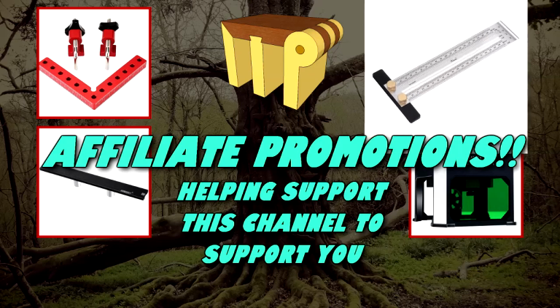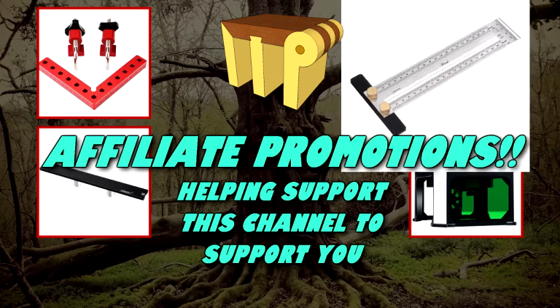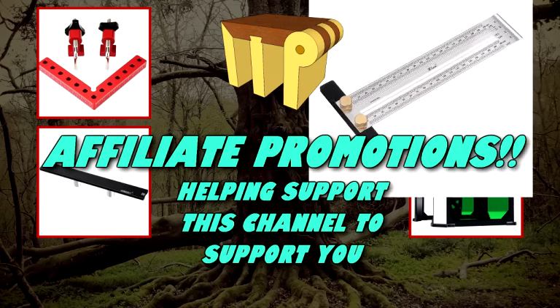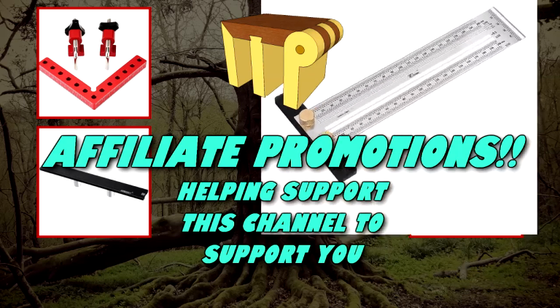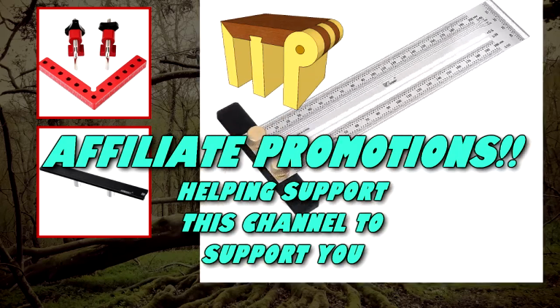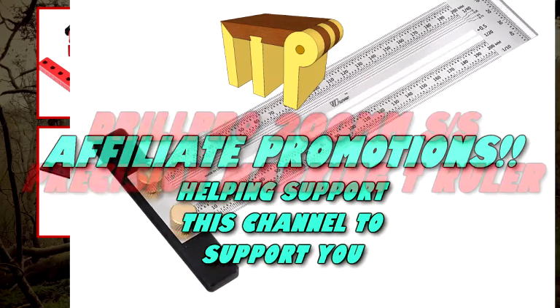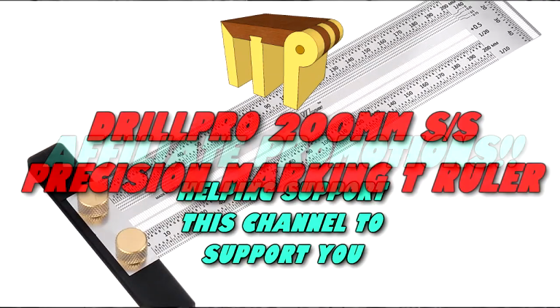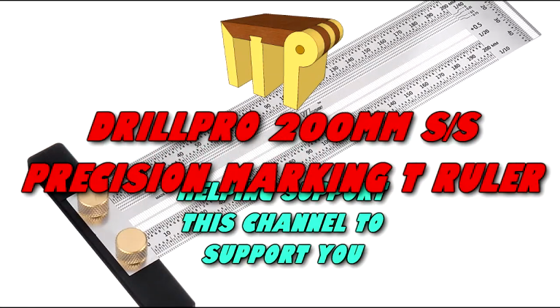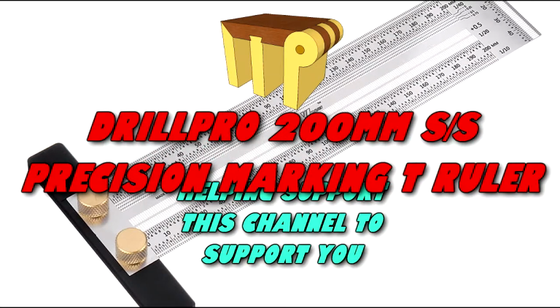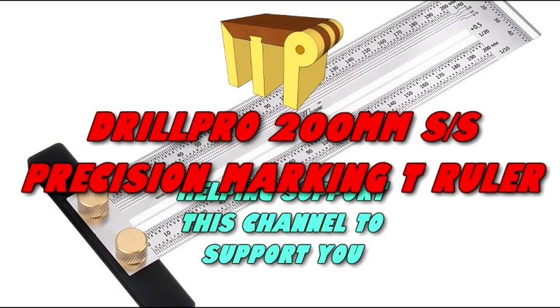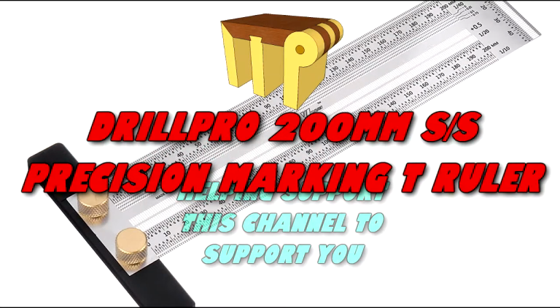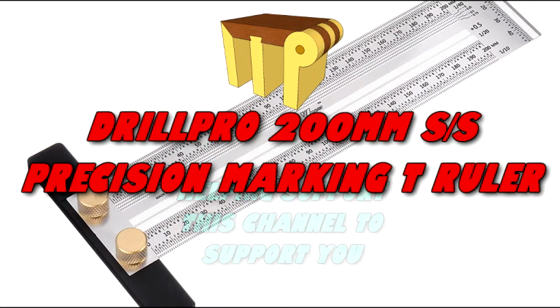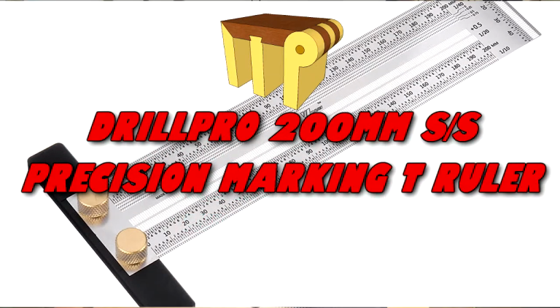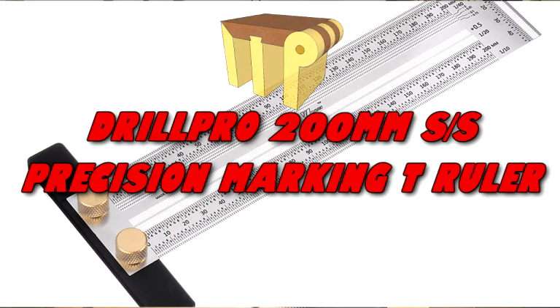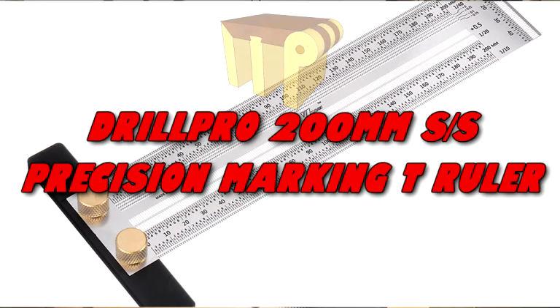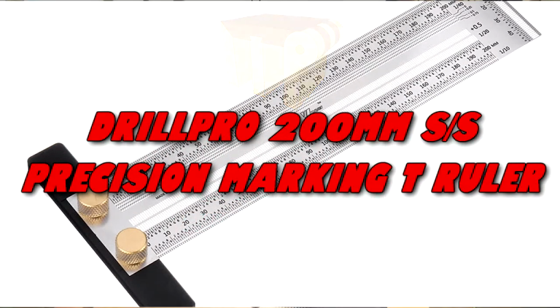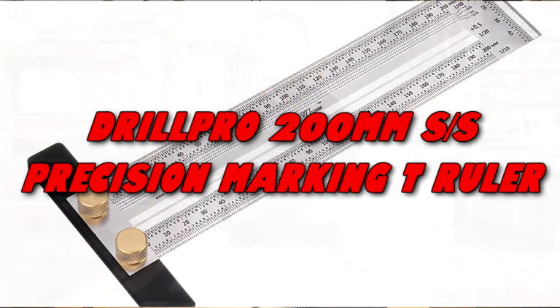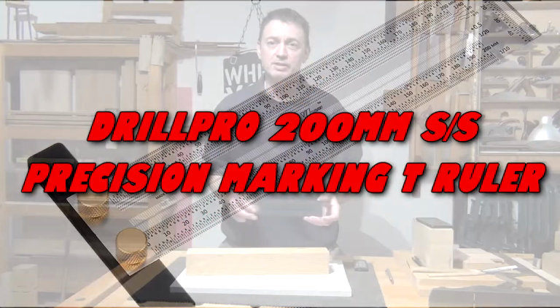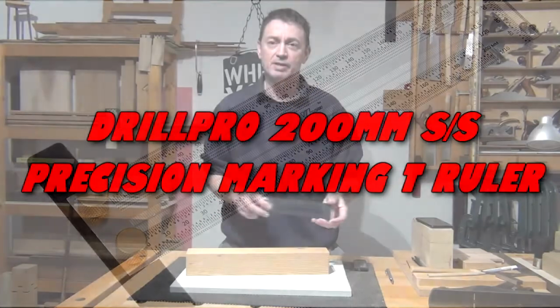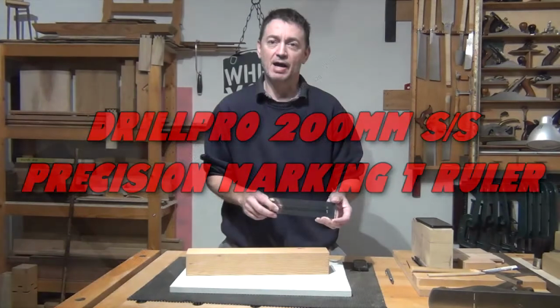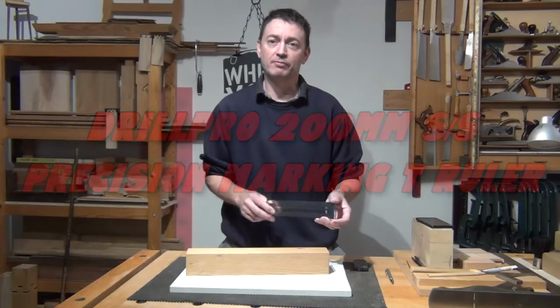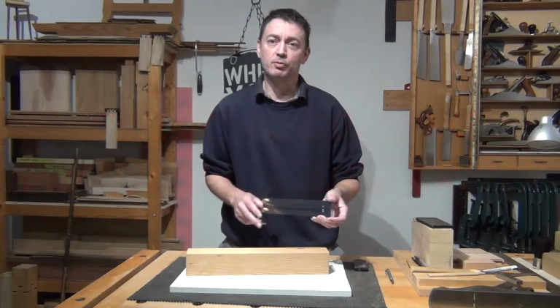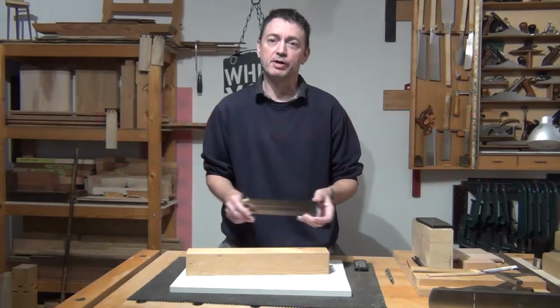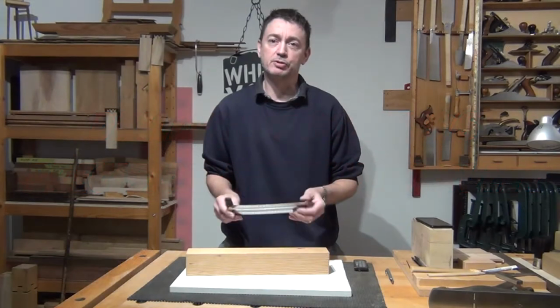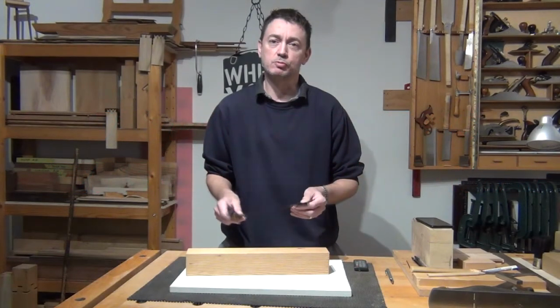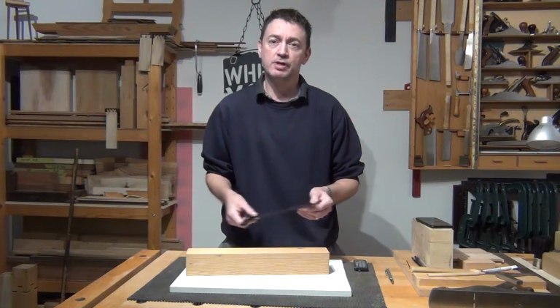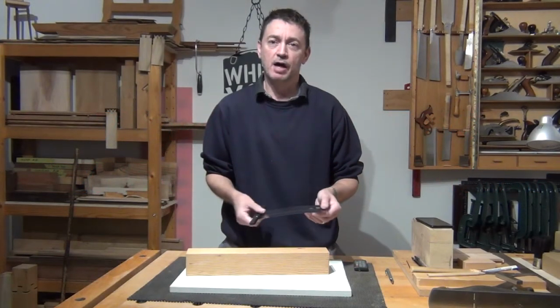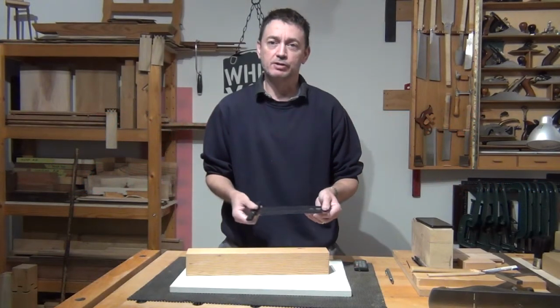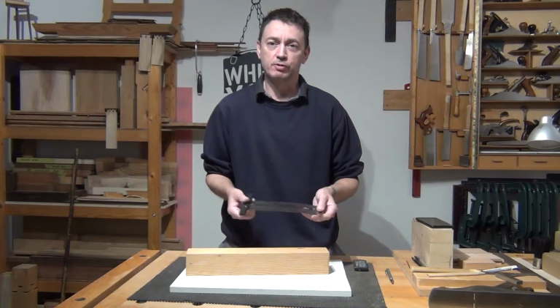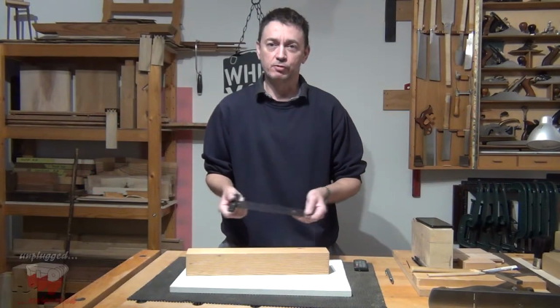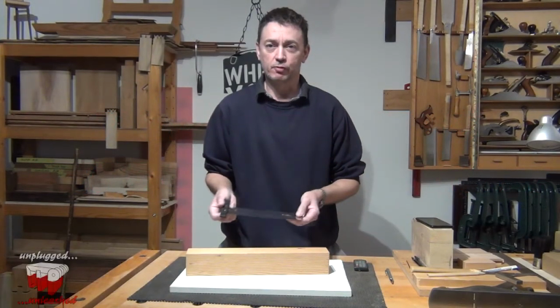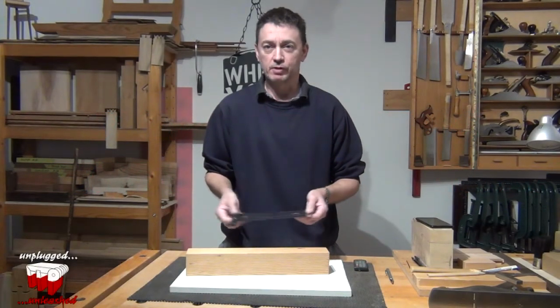Affiliate promotions, helping this channel to support you. Hi, Banggood recently sent me a handful of woodworking tools to review for you.